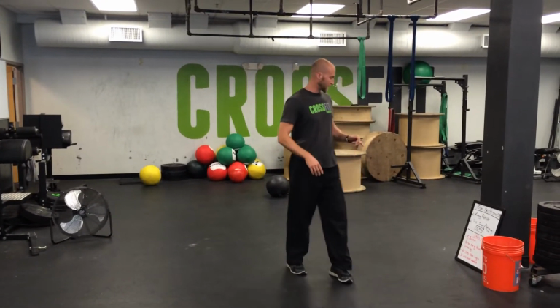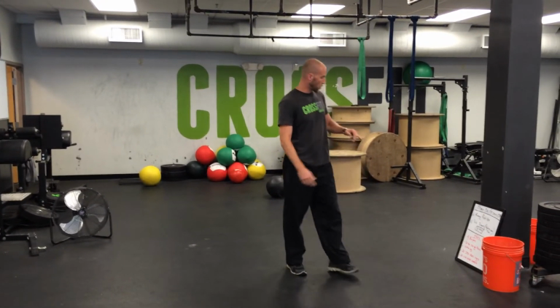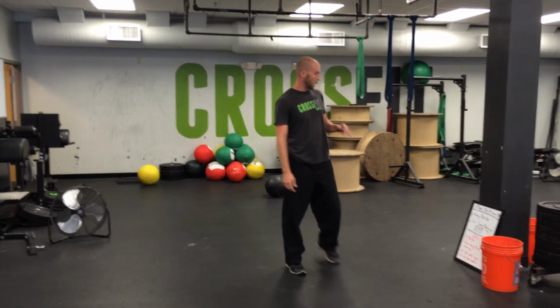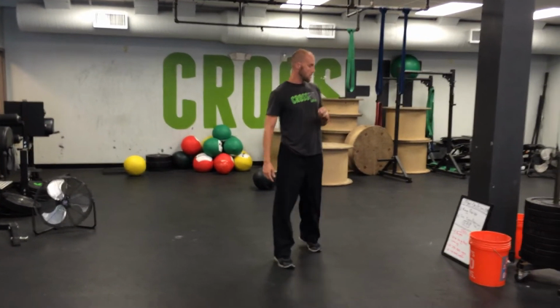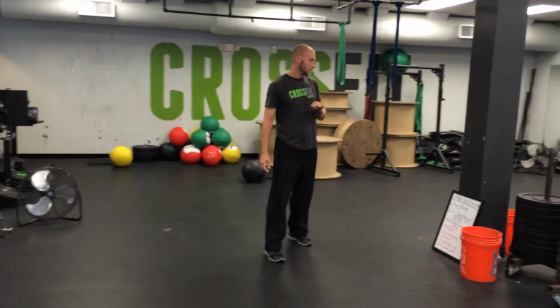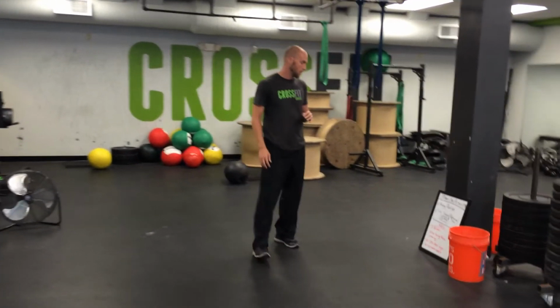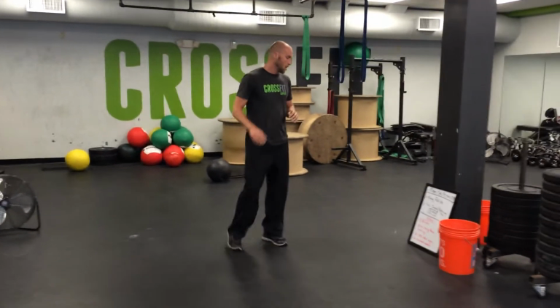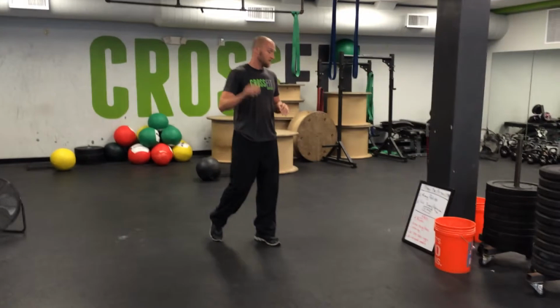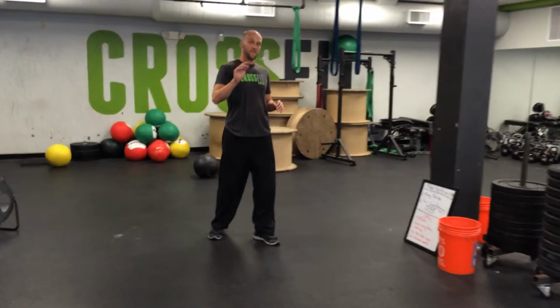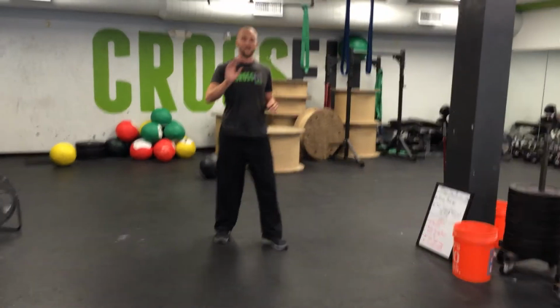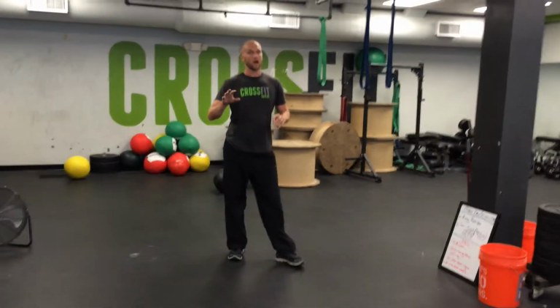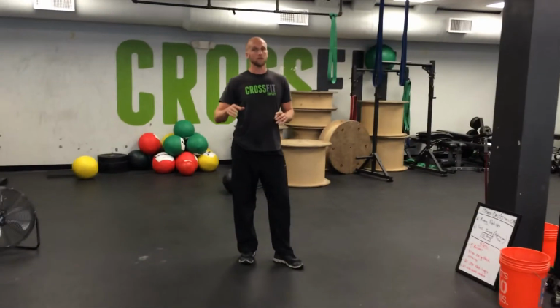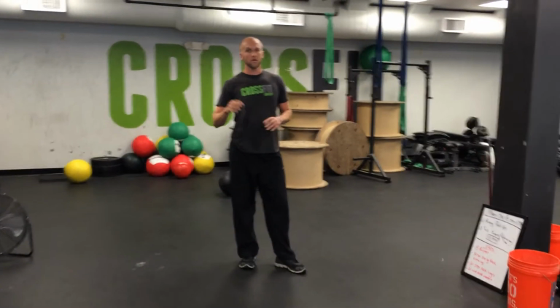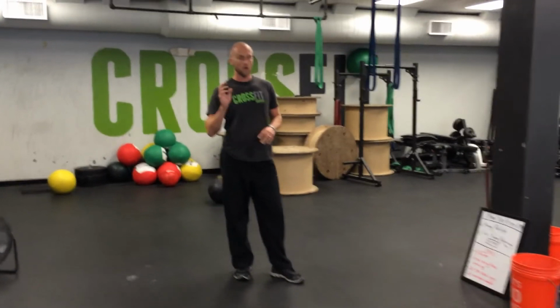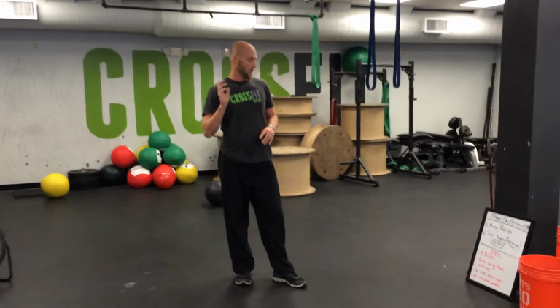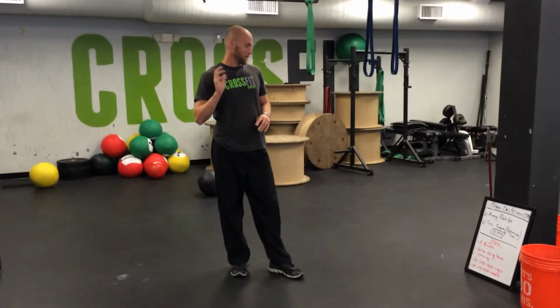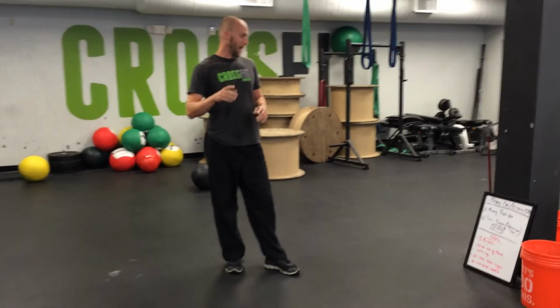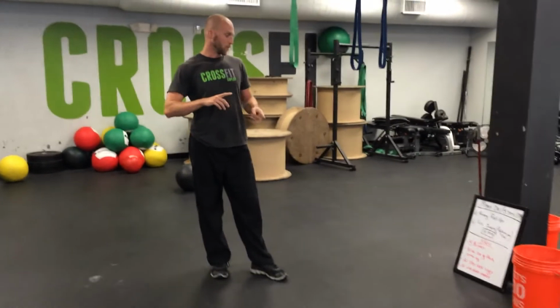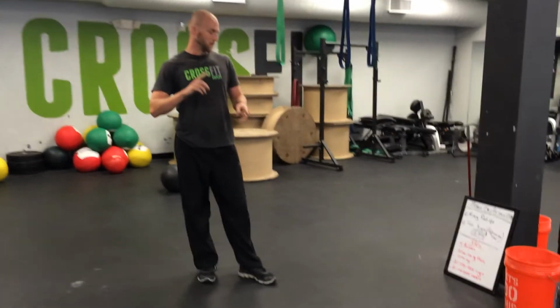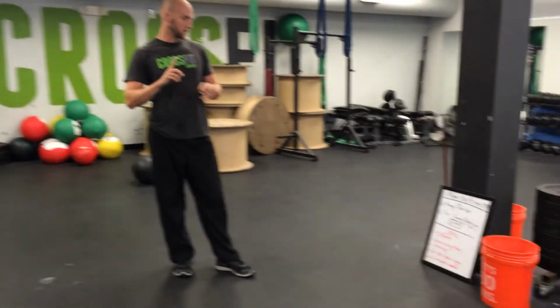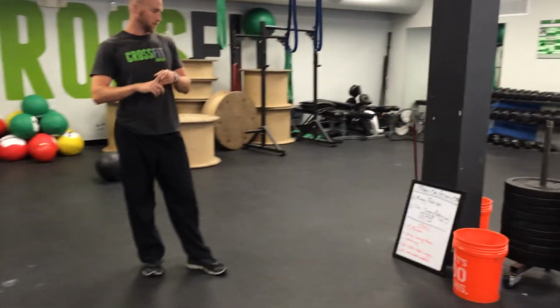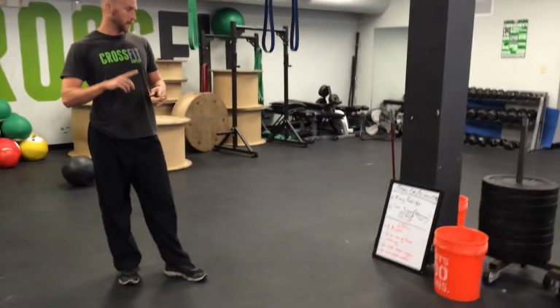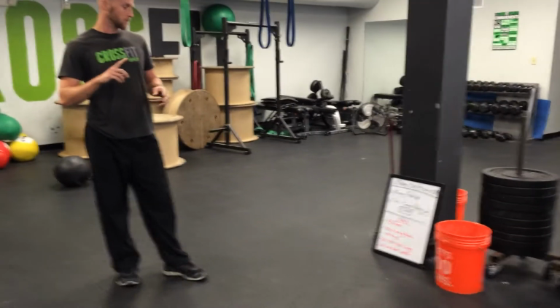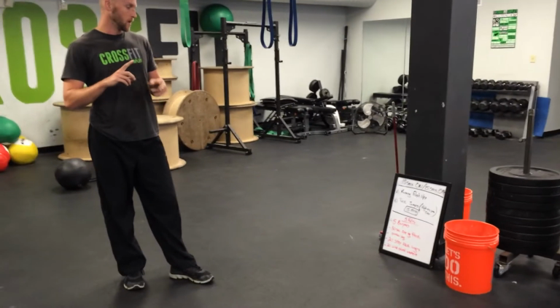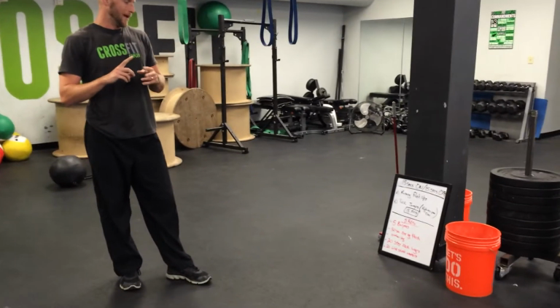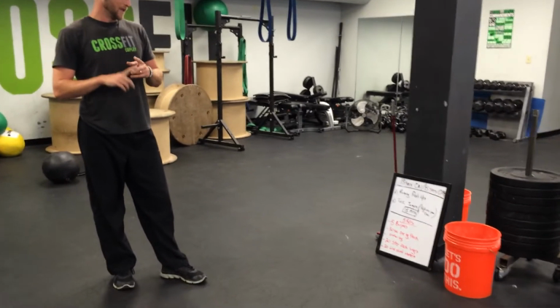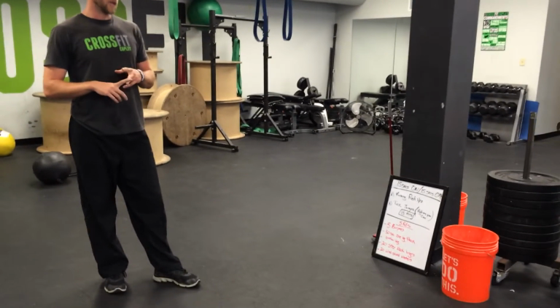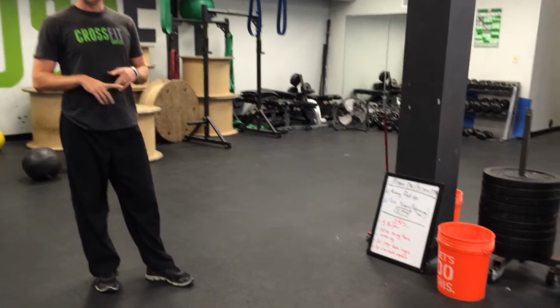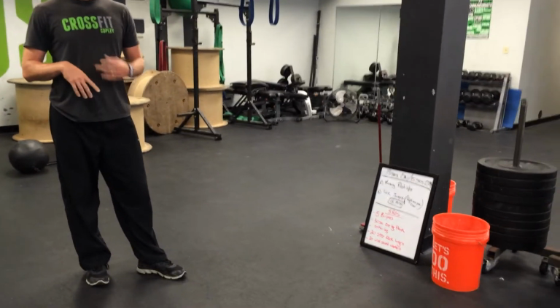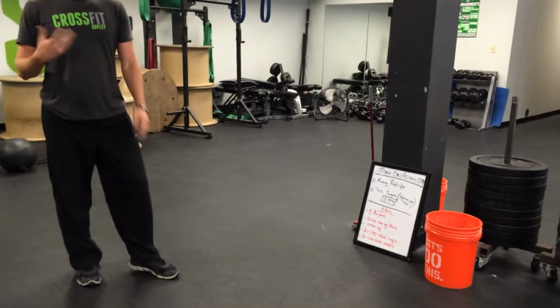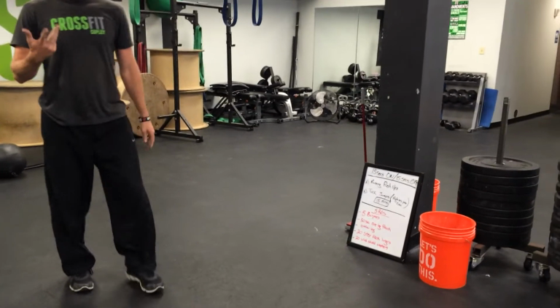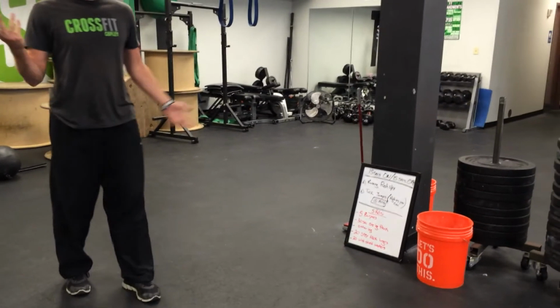Second workout: five rounds — five burpees, planks, lunges, and some window washers.